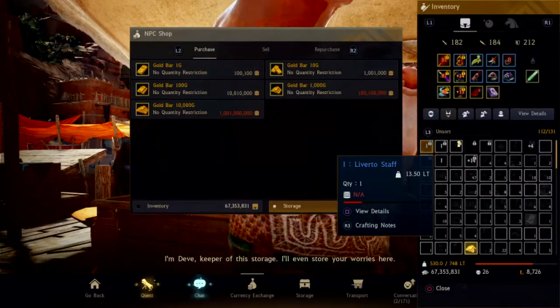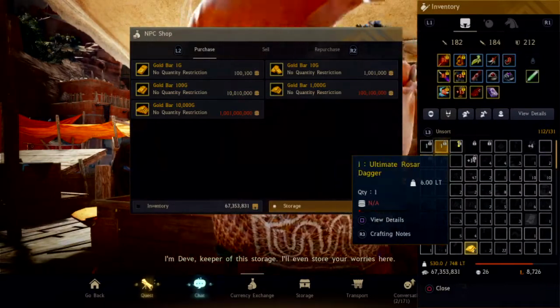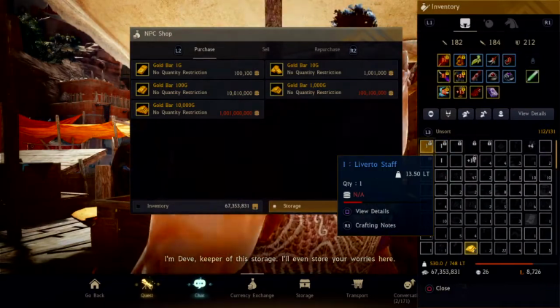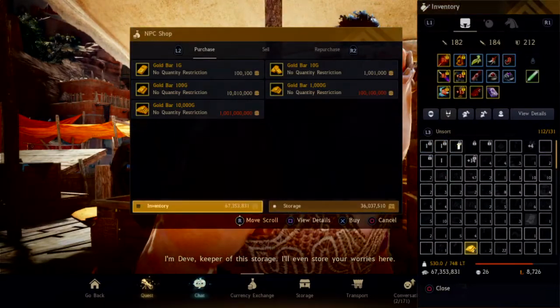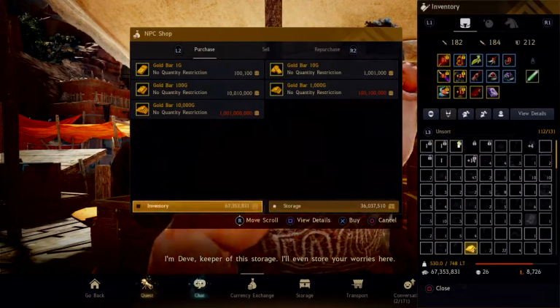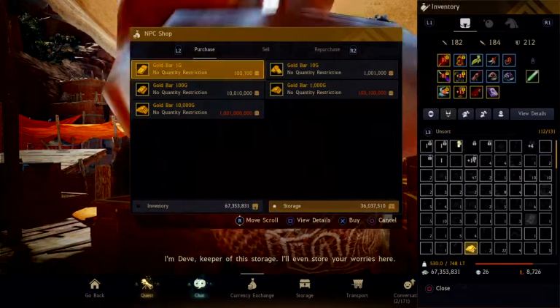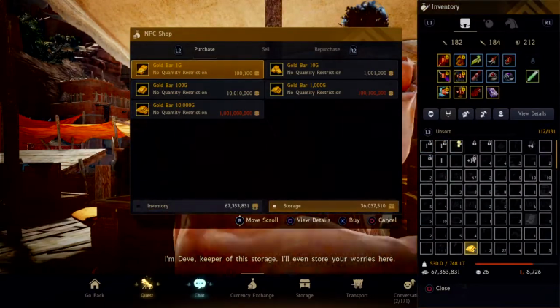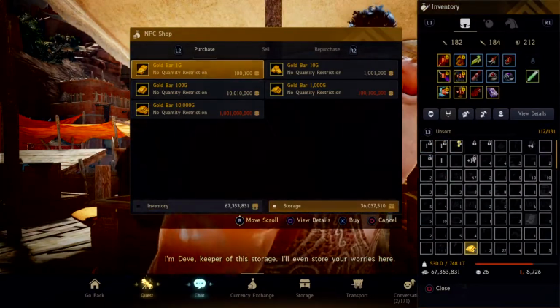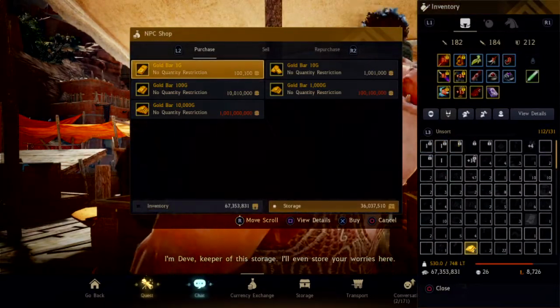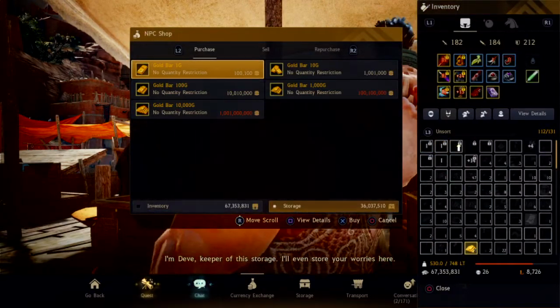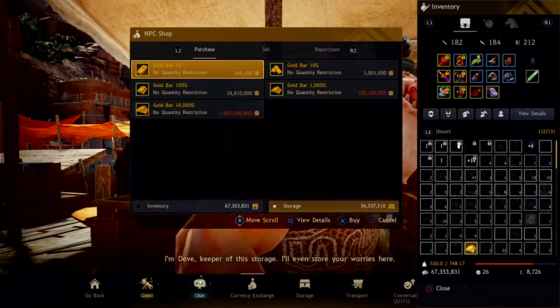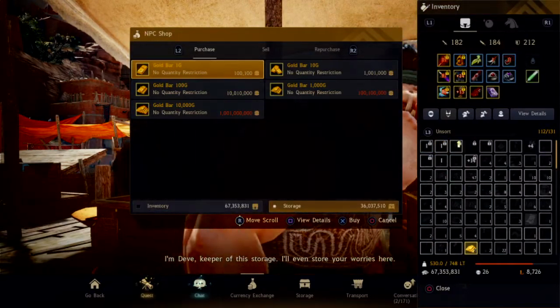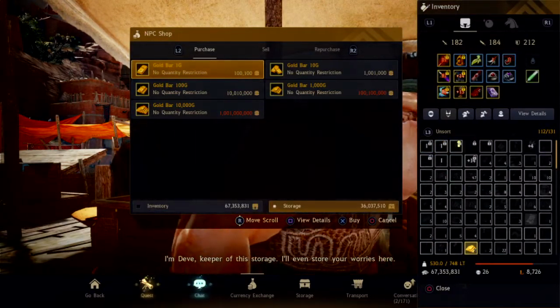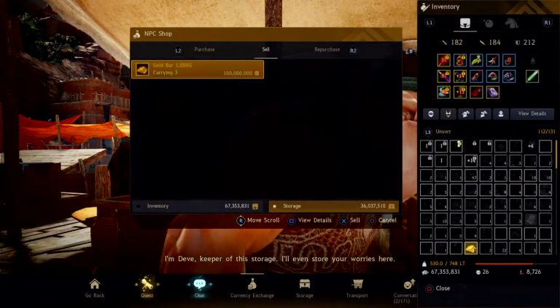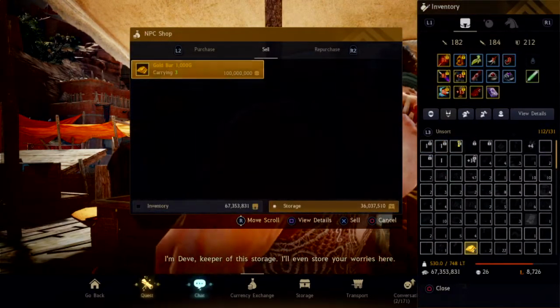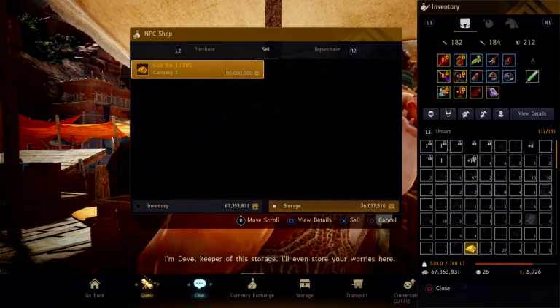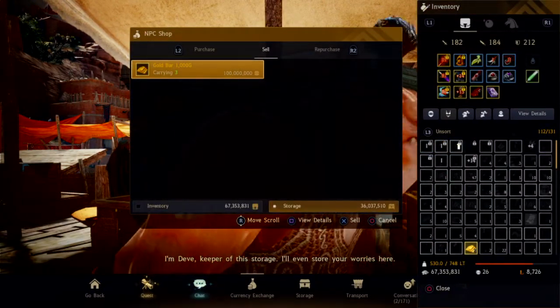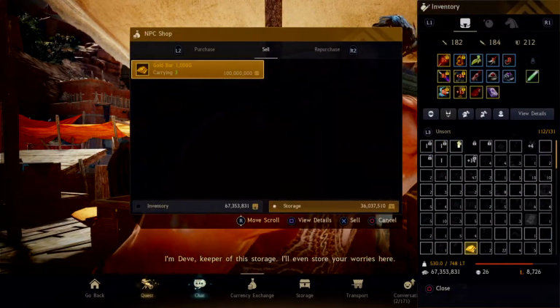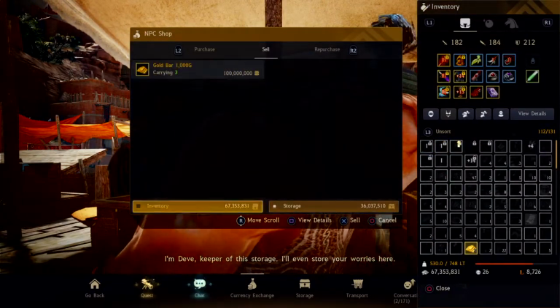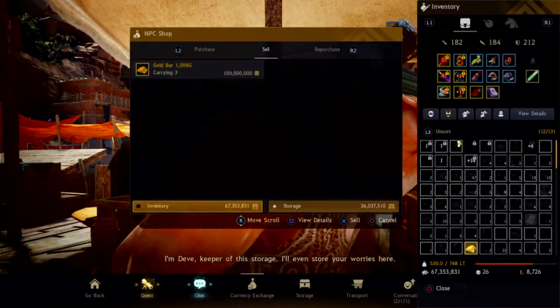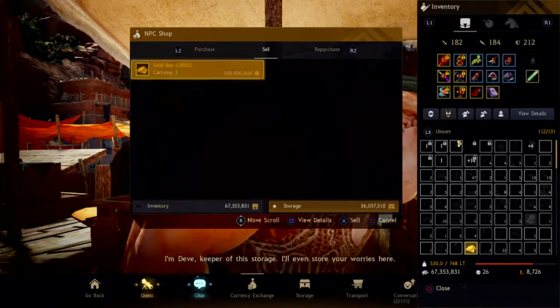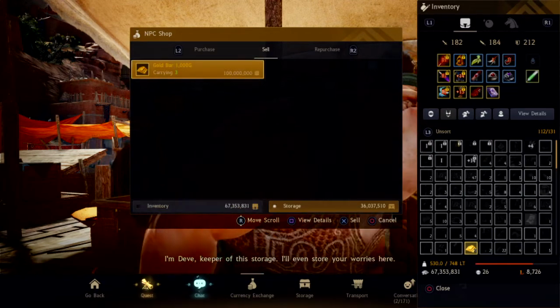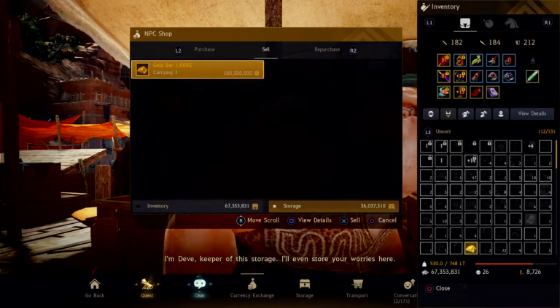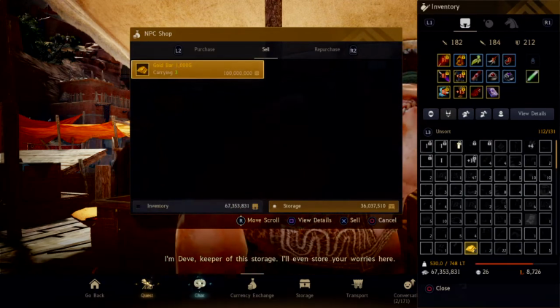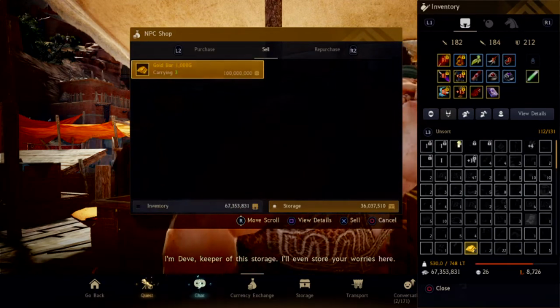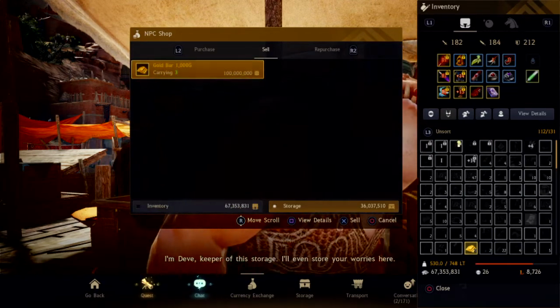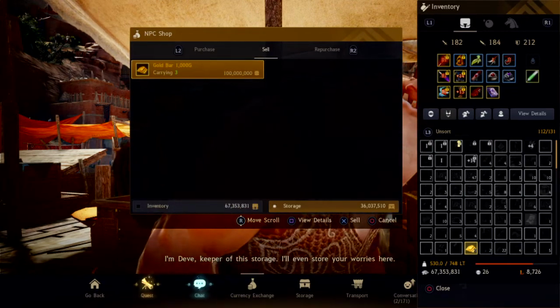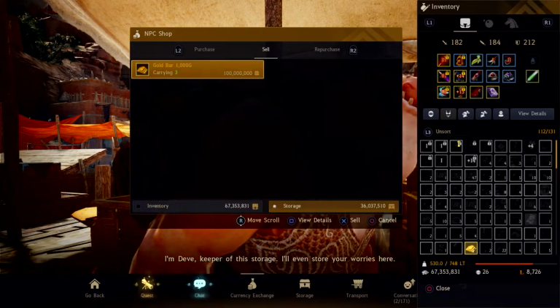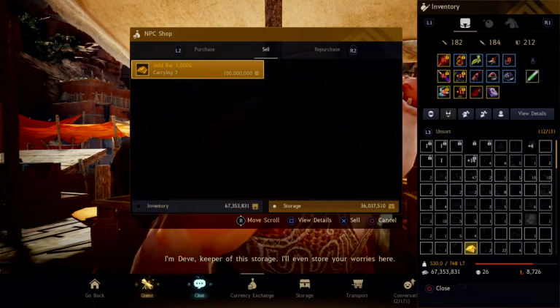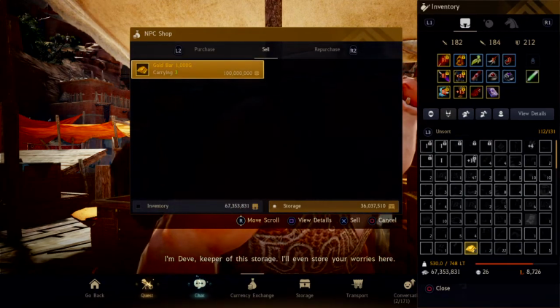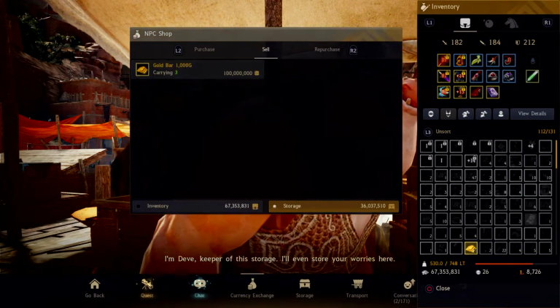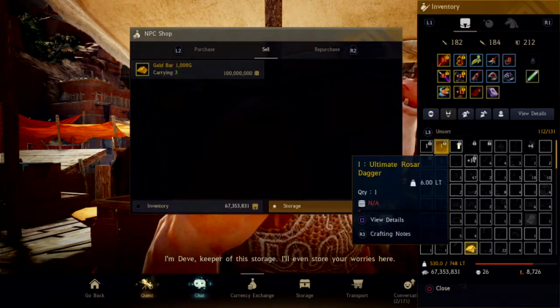Go to currency exchange. Press R2 to sell — not to purchase. And then you're just going to sell what you have in your inventory.